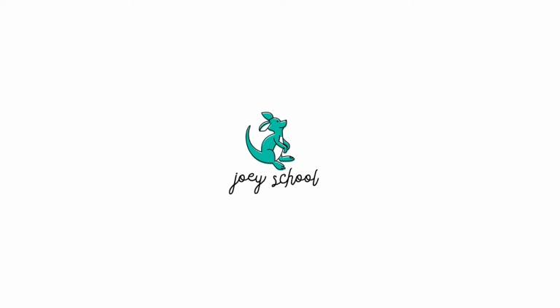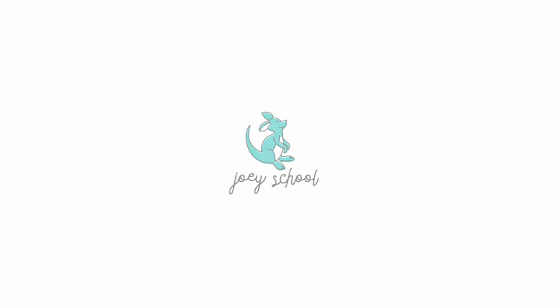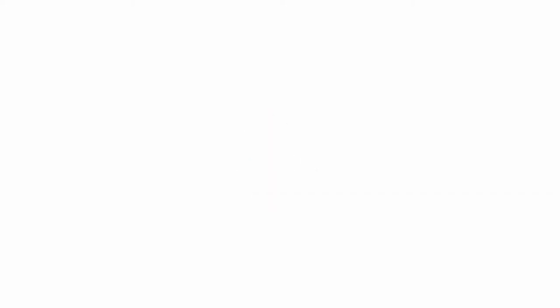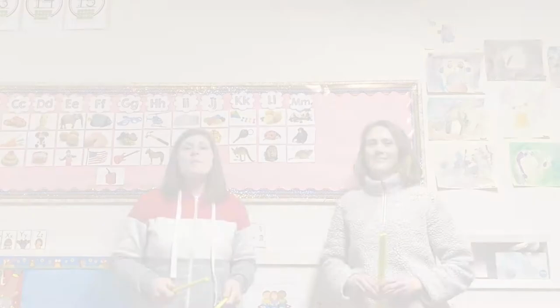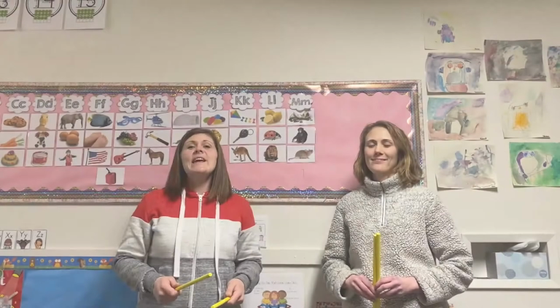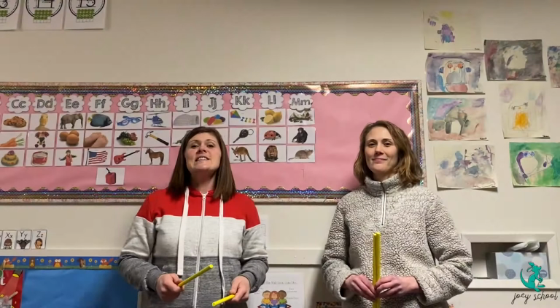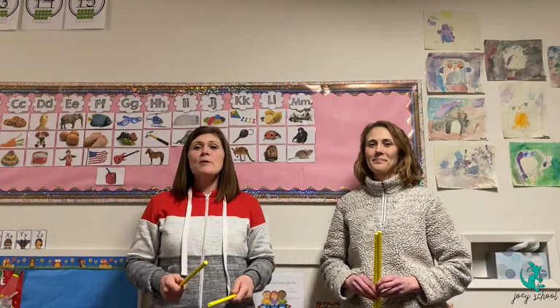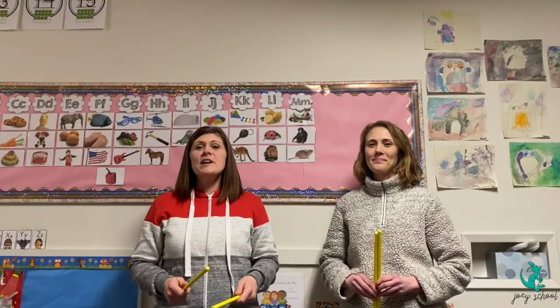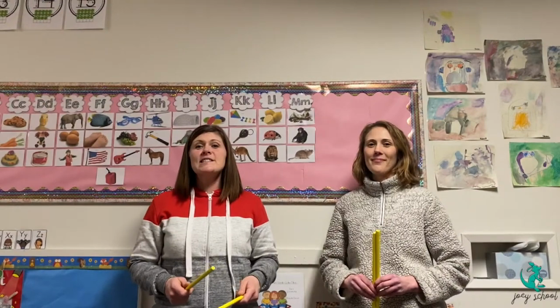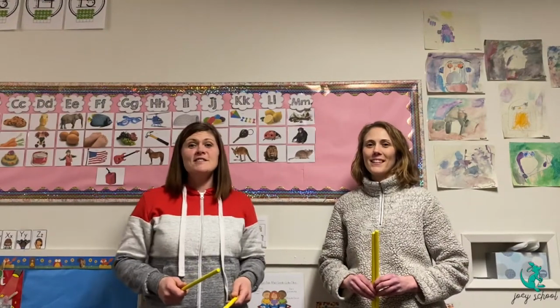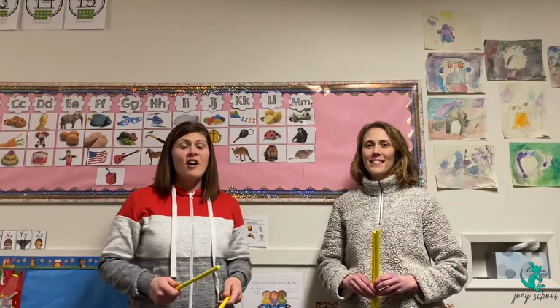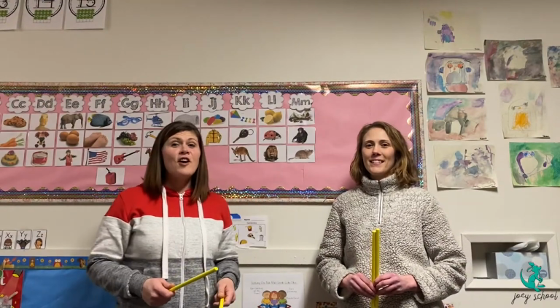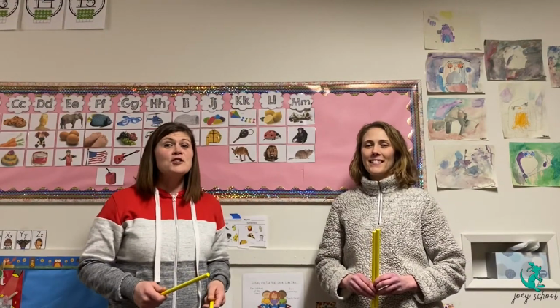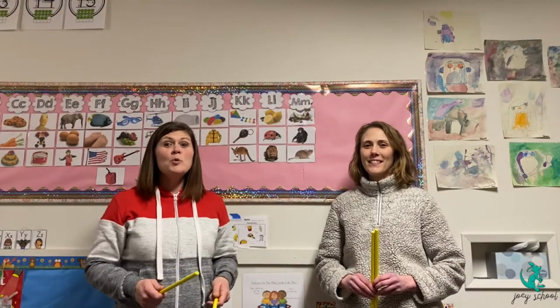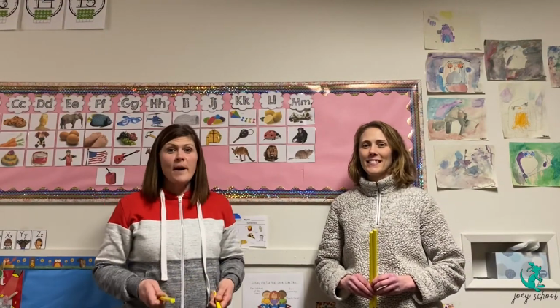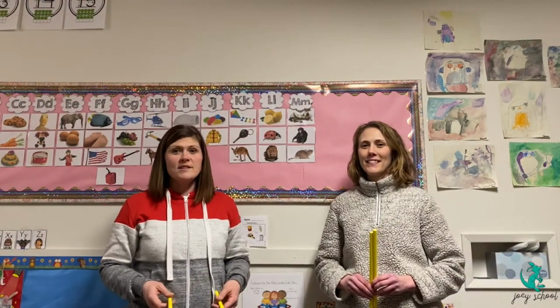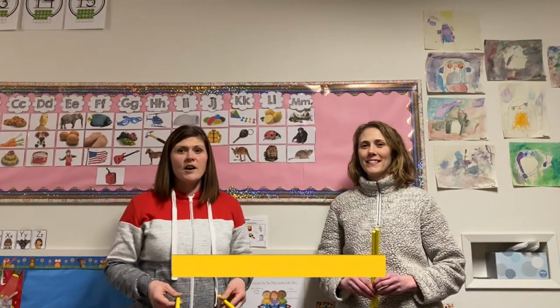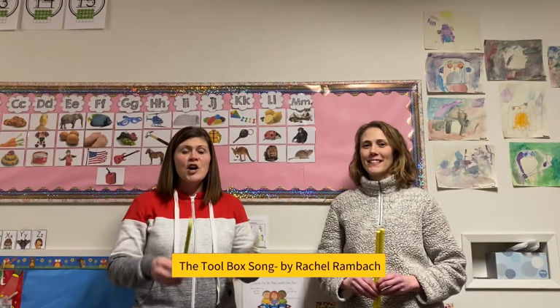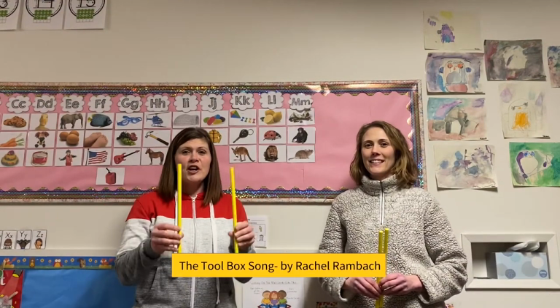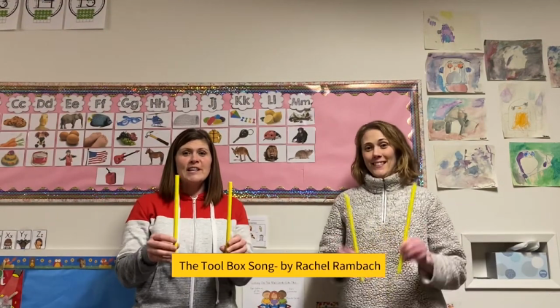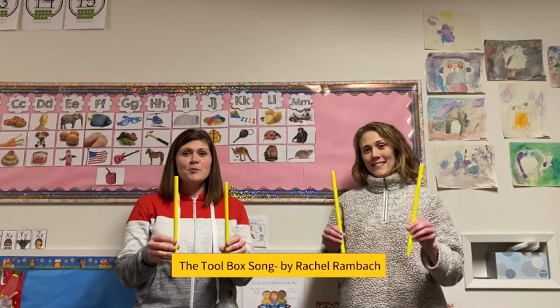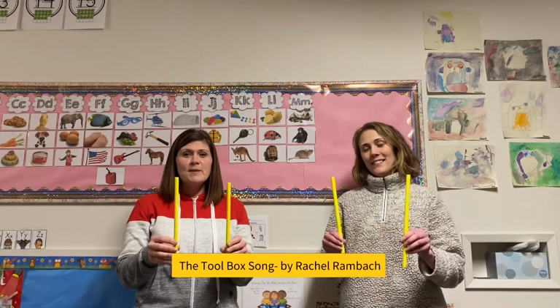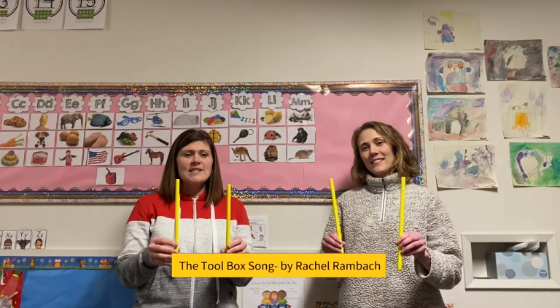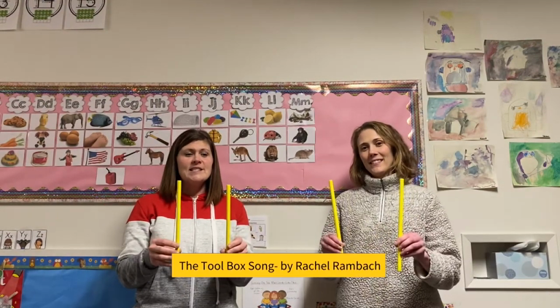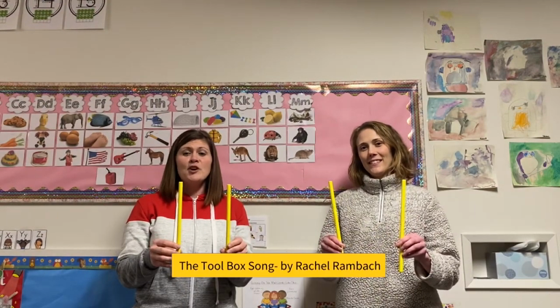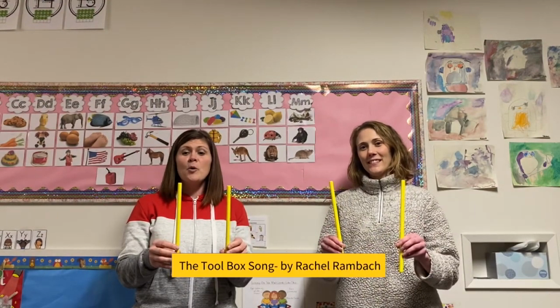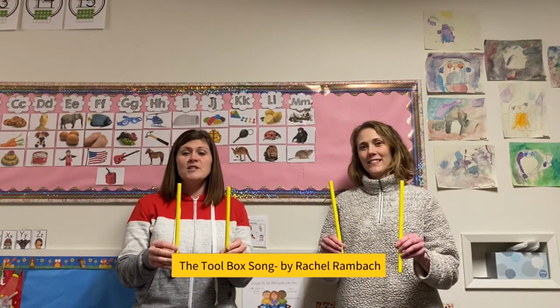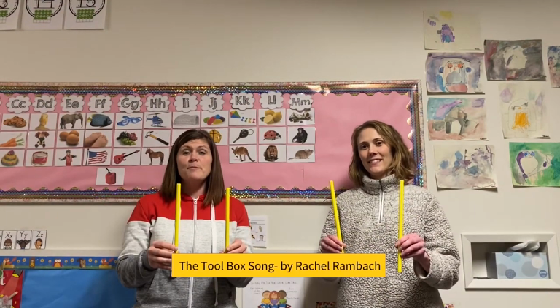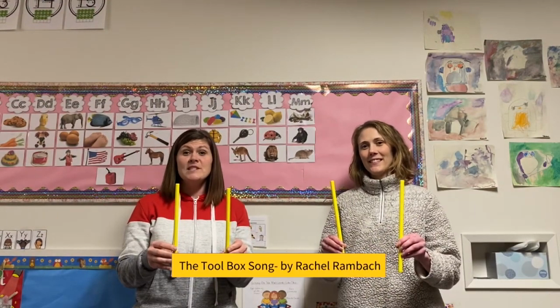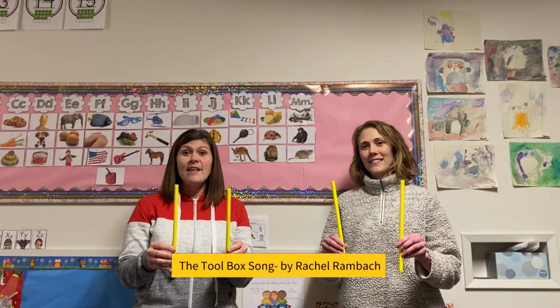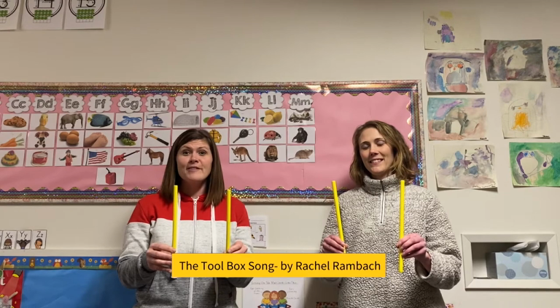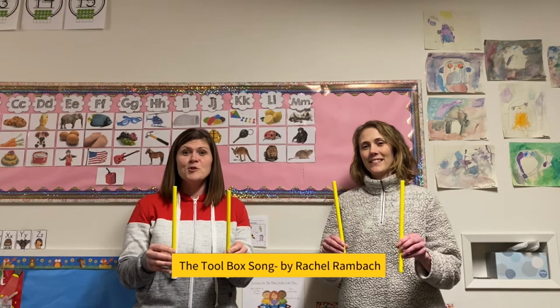Hey everybody! Today we're going to sing a song called the Toolbox Song. You're going to need your rhythm sticks and you're going to pretend that they're tools.